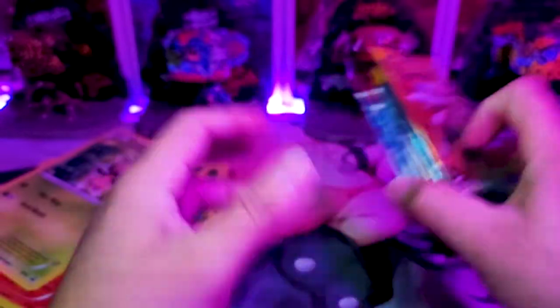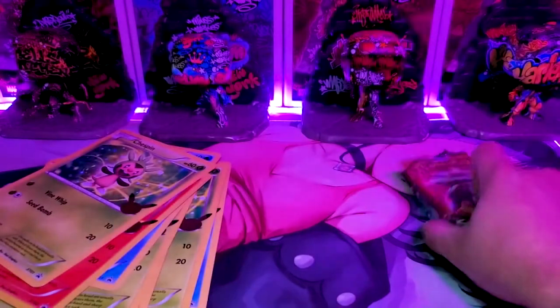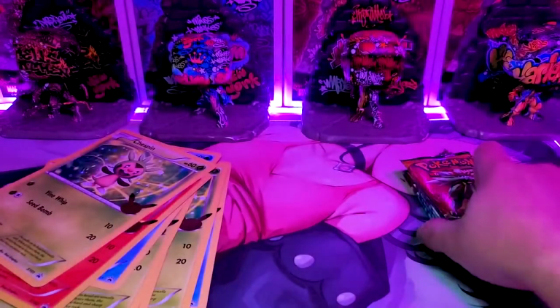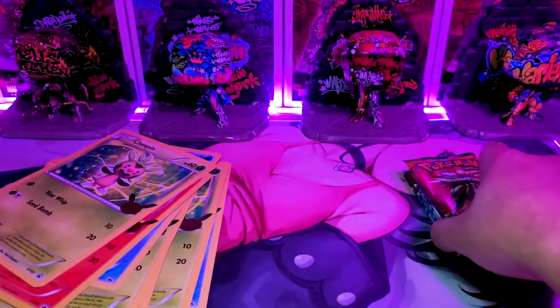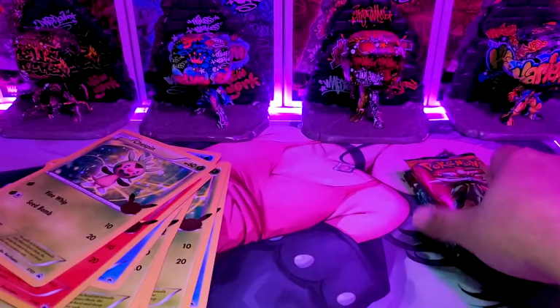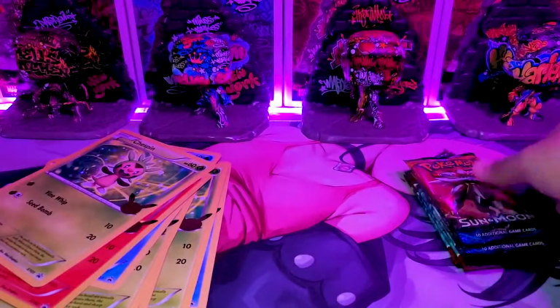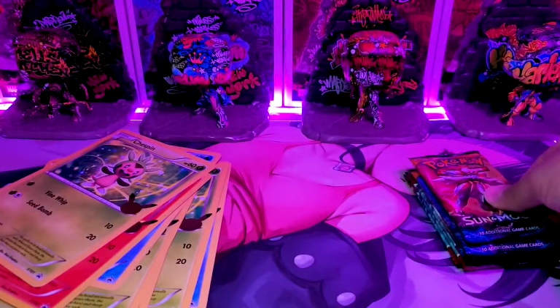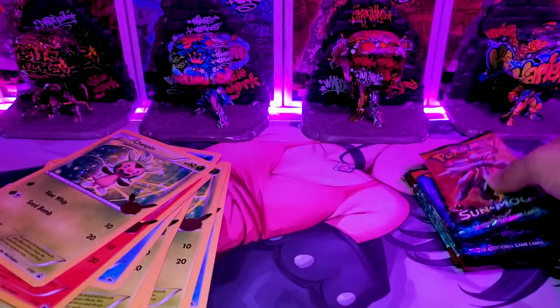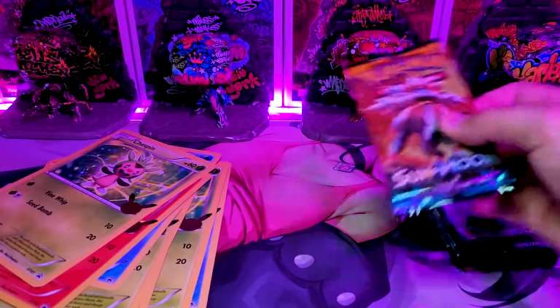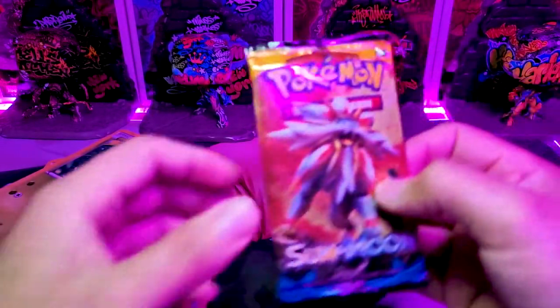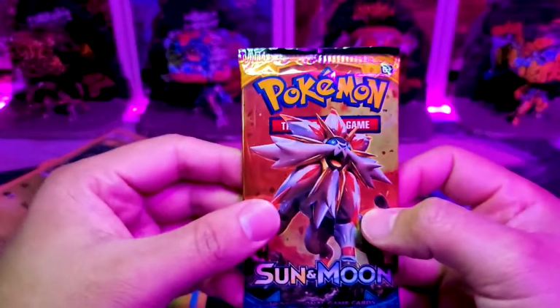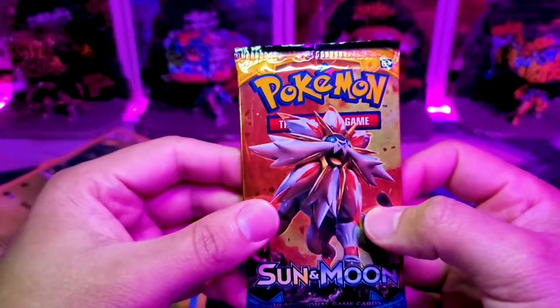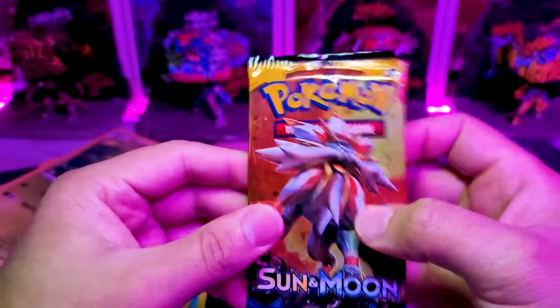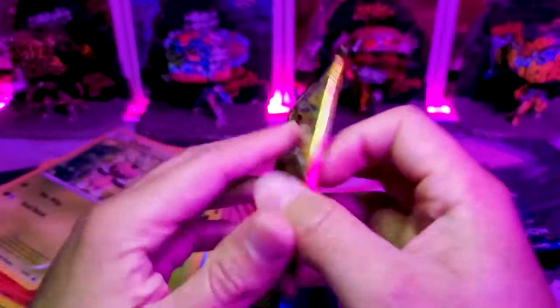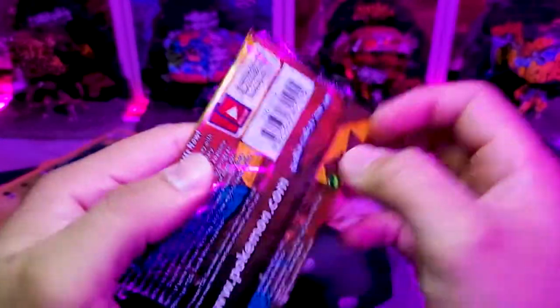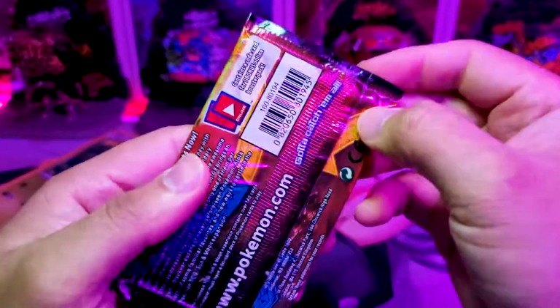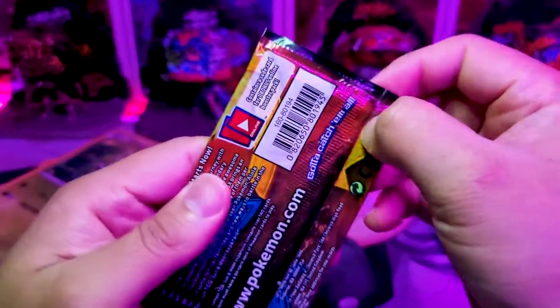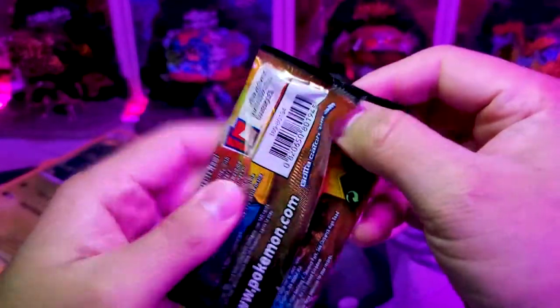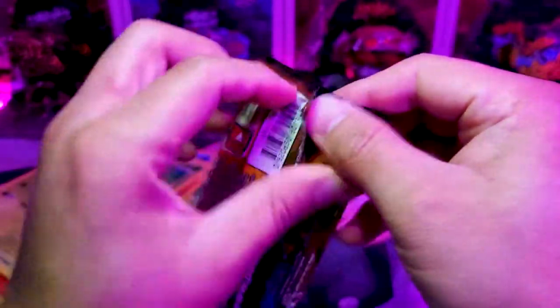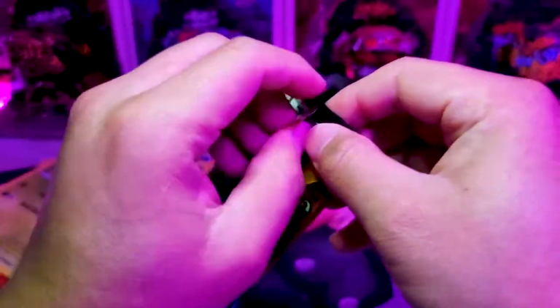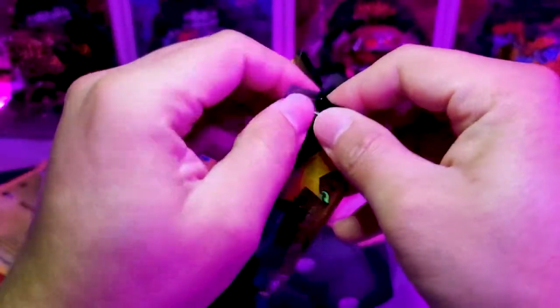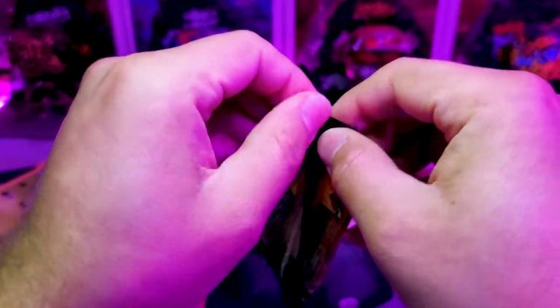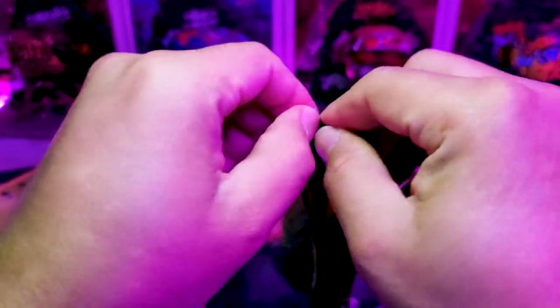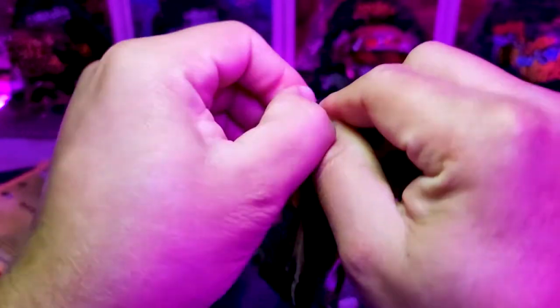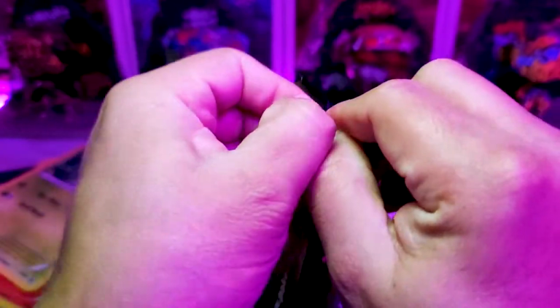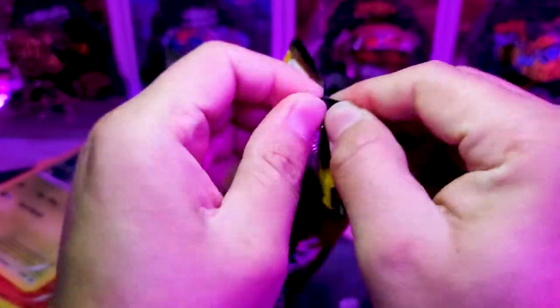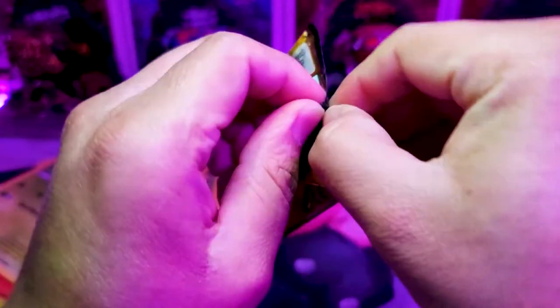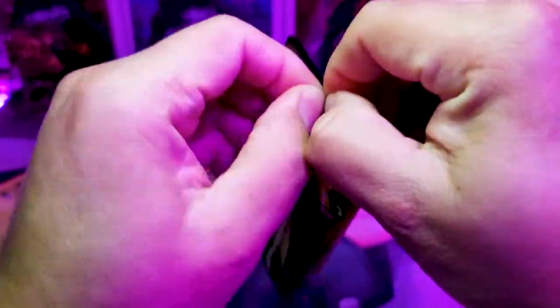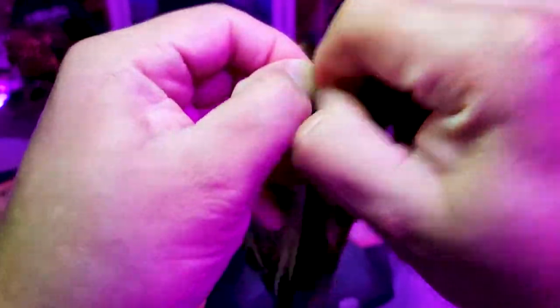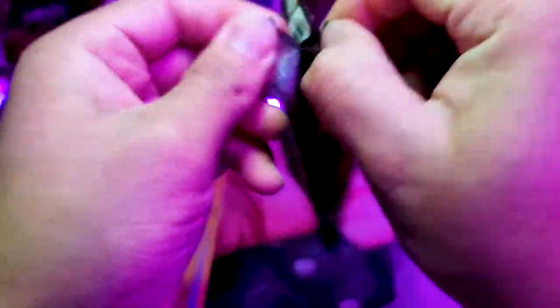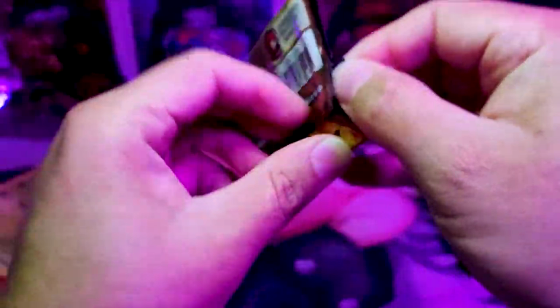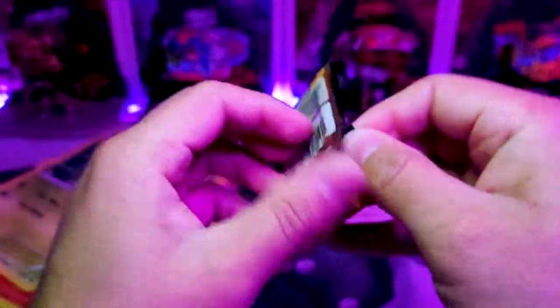Alright, we've got them all here — we got our three Battle Styles and surprisingly they're all Empoleons on the front, and our three Sun and Moons. Hopefully I get that dang Lily card — every time I open Sun and Moon that's my aim, that's what I'm trying to get.